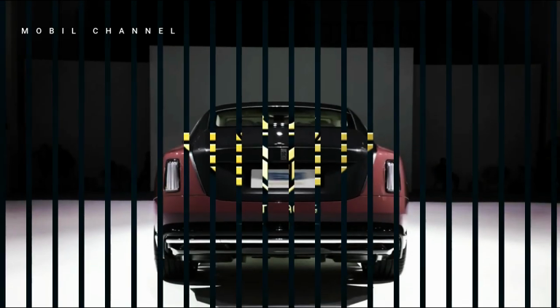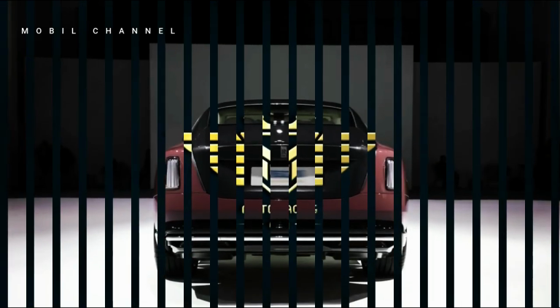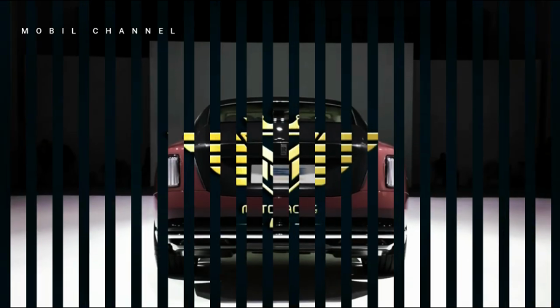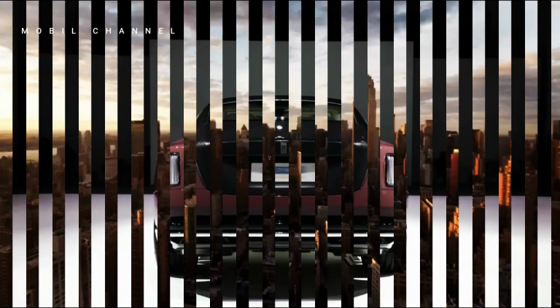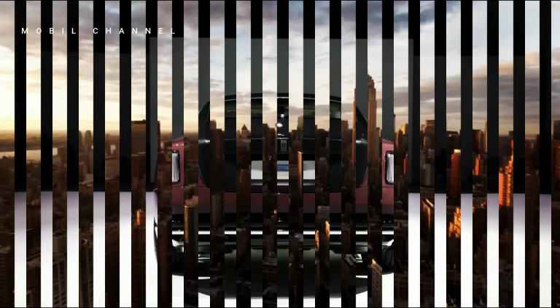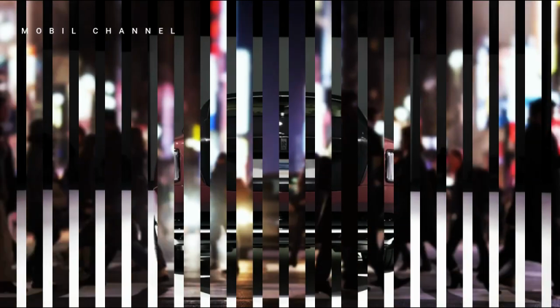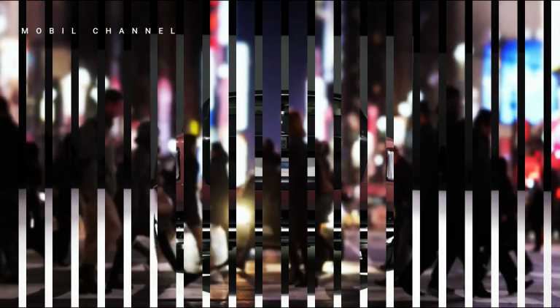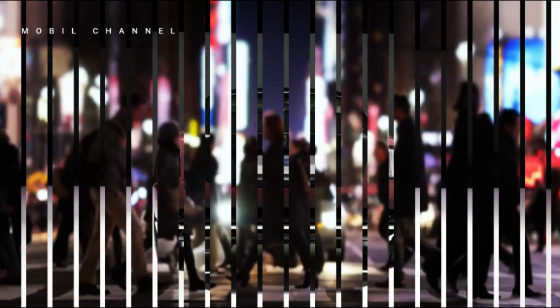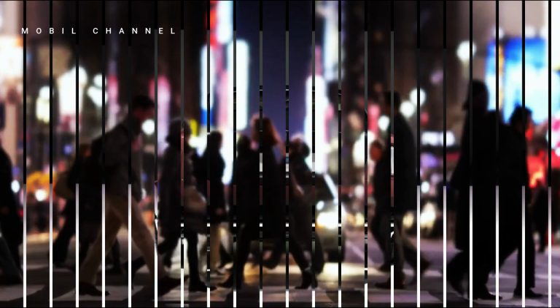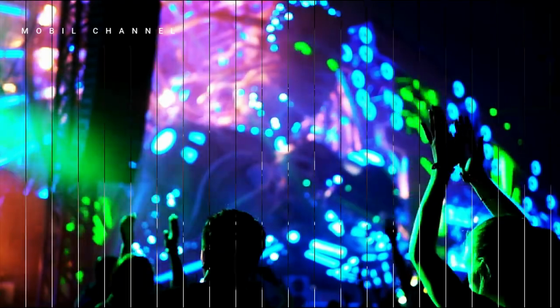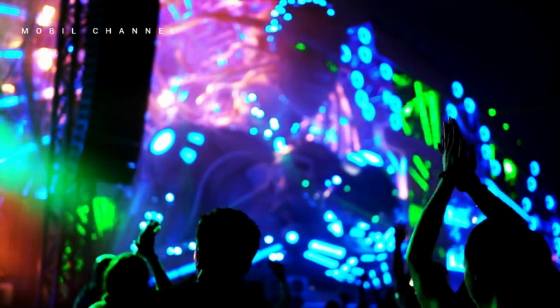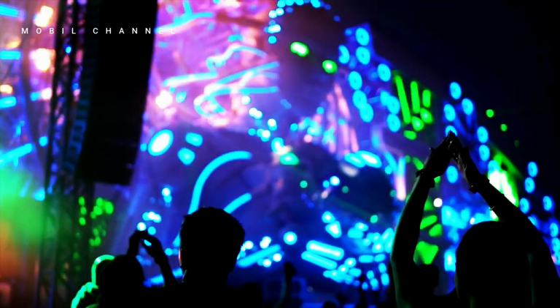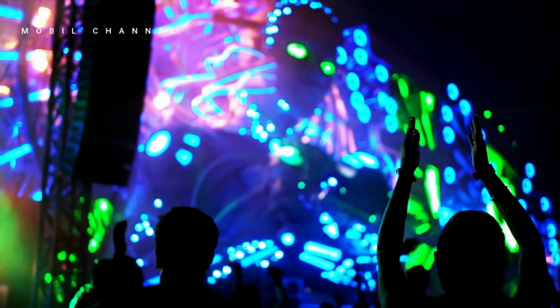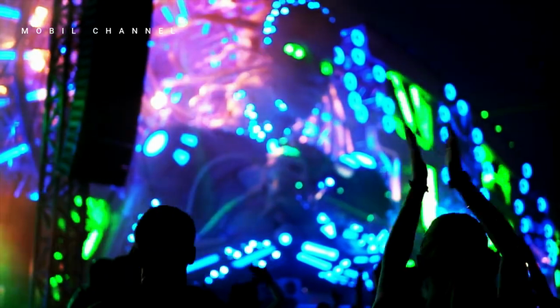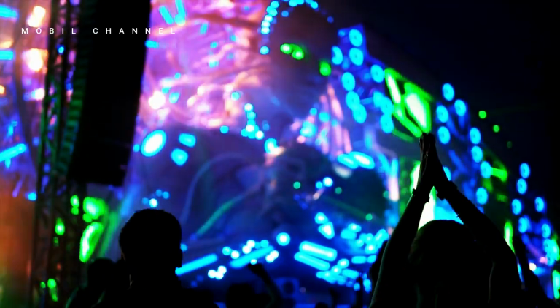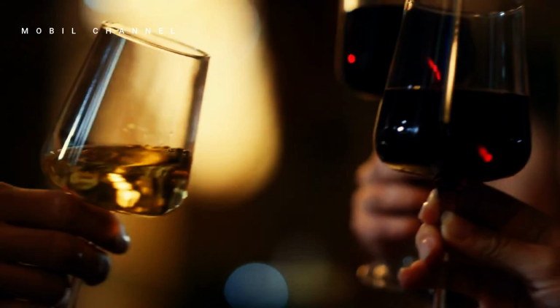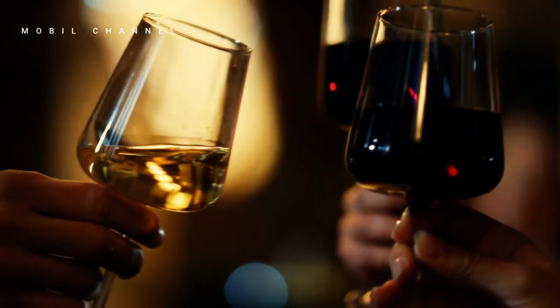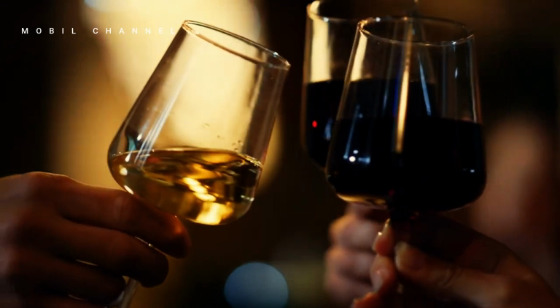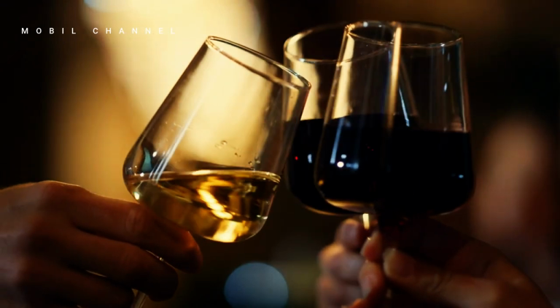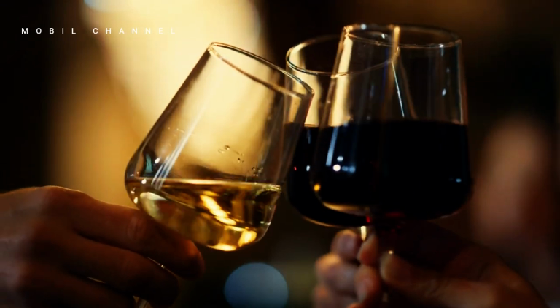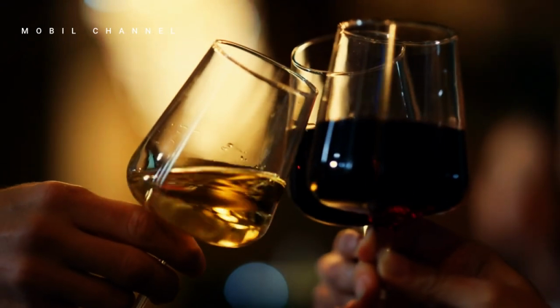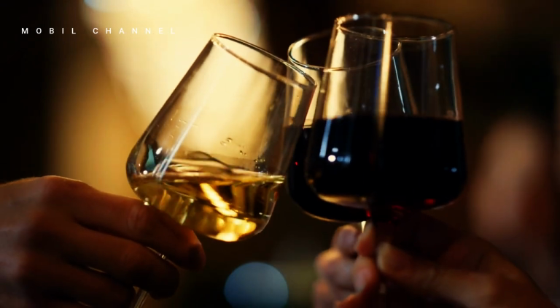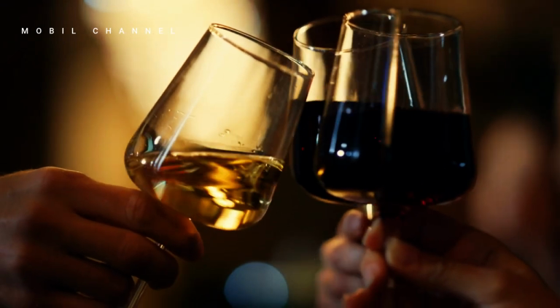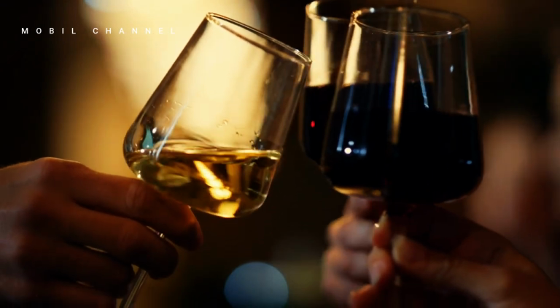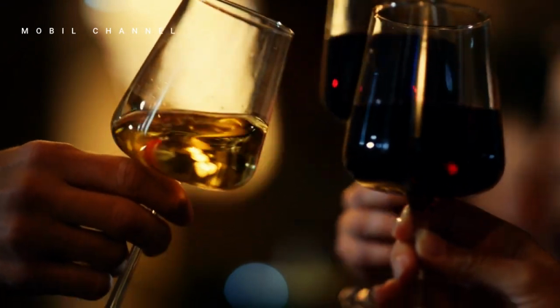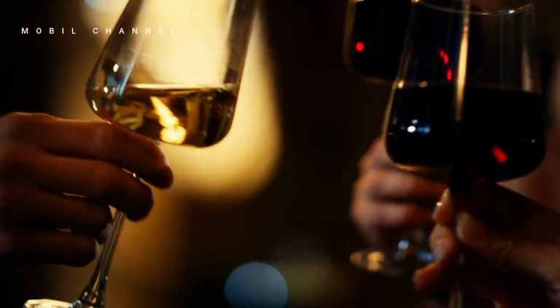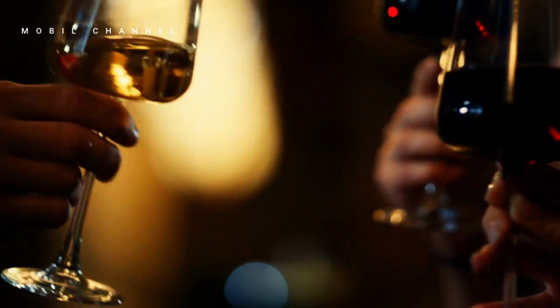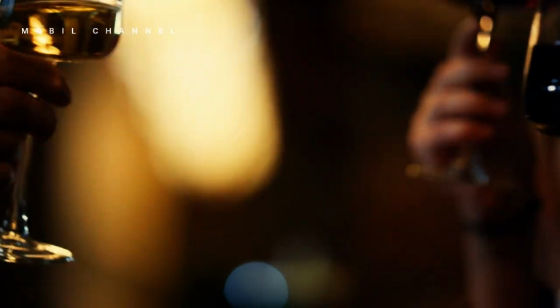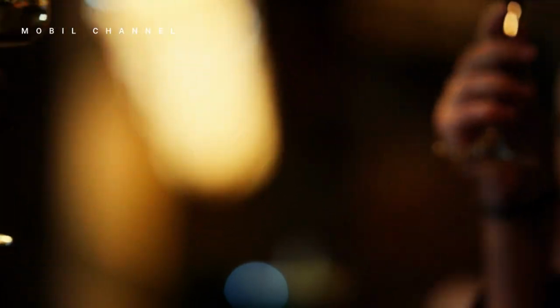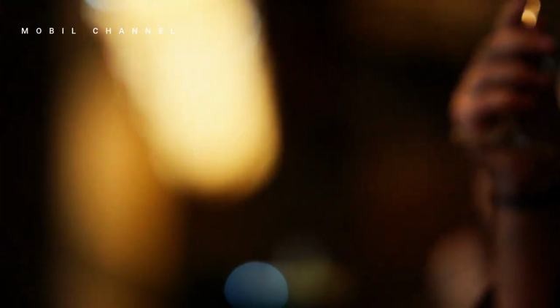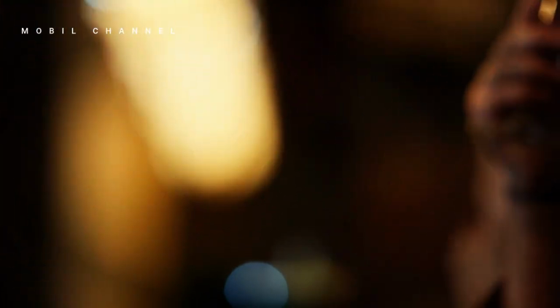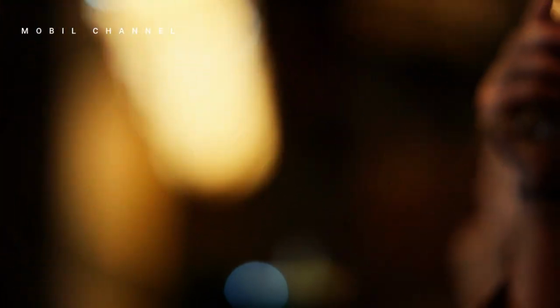The story behind Morganite, the latest color of the luxurious Rolls-Royce Spectre.